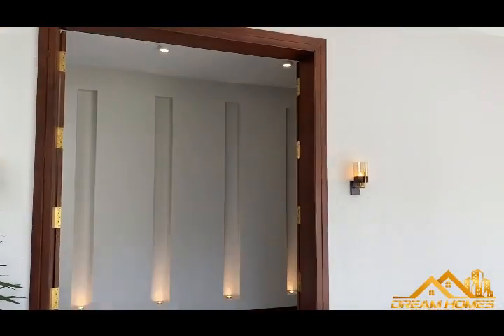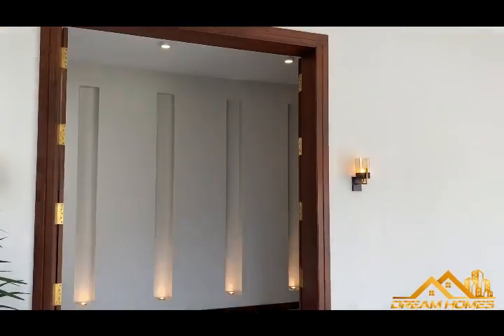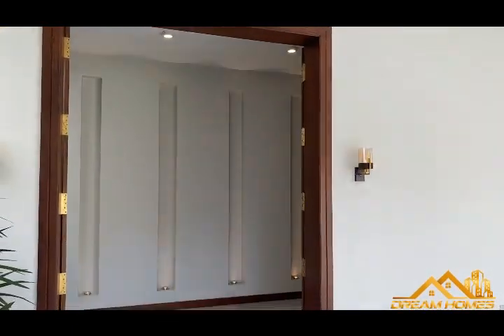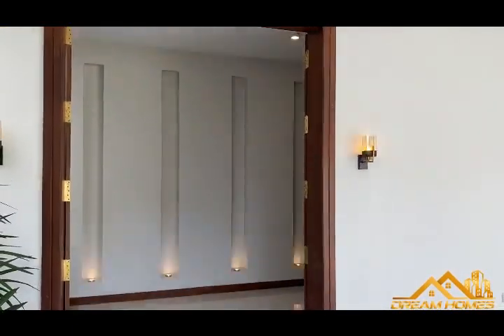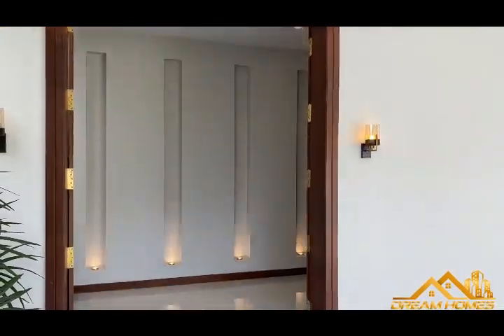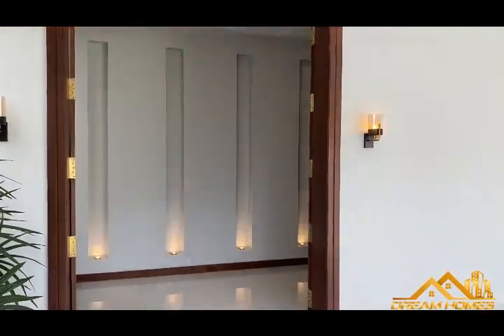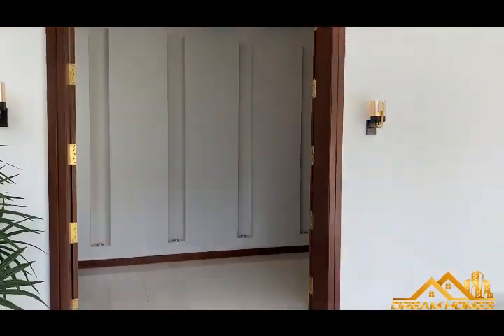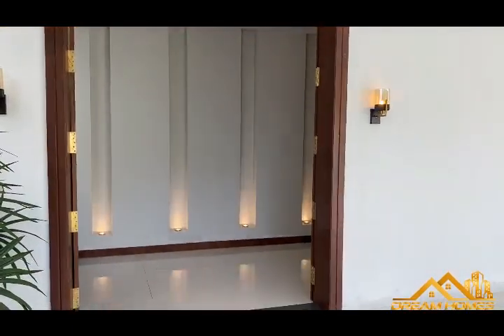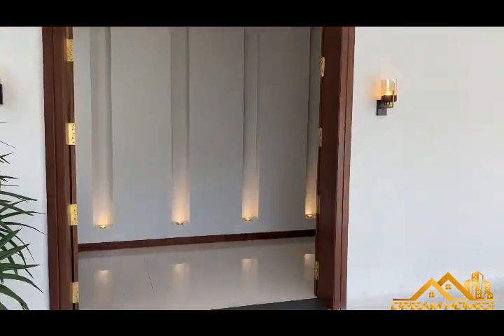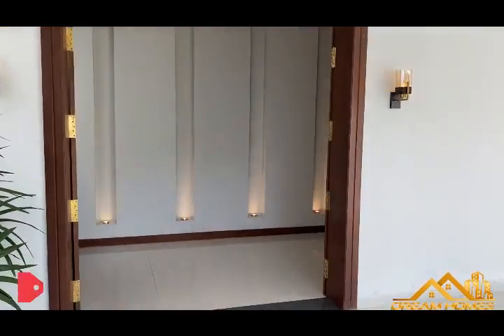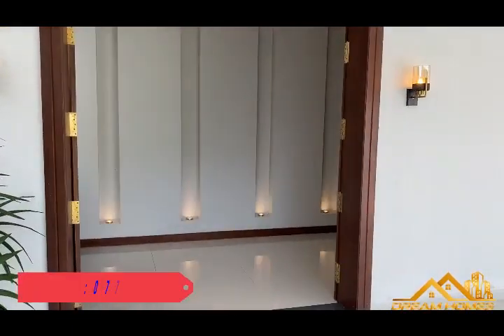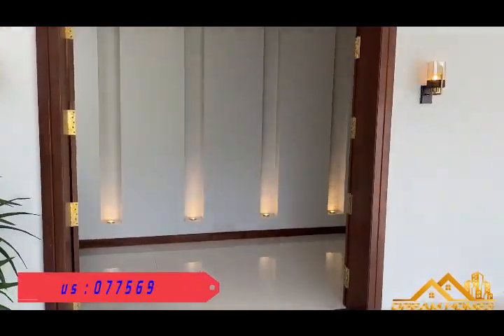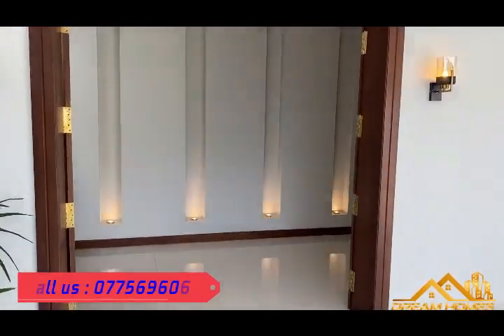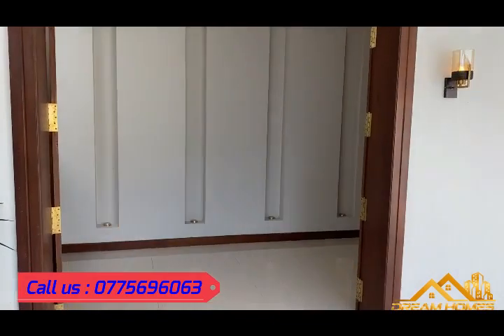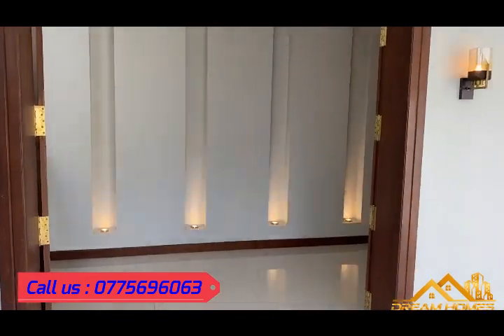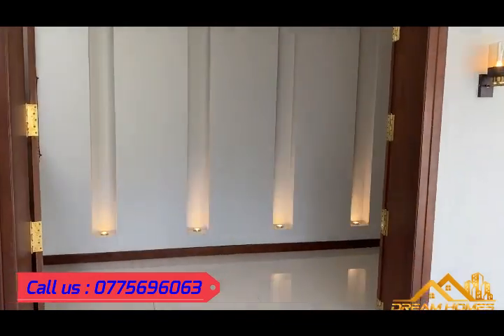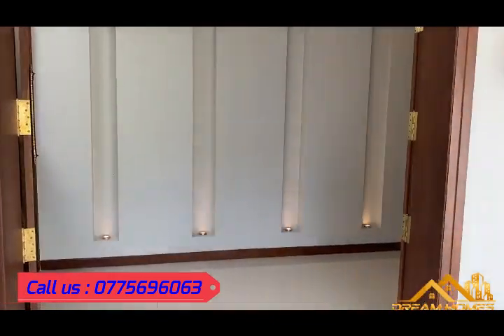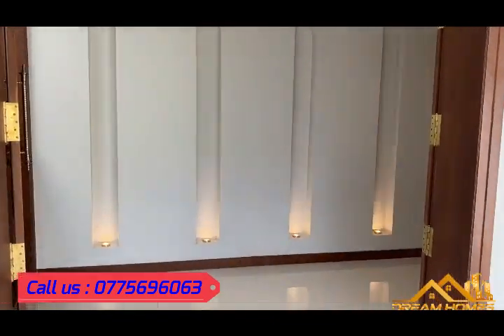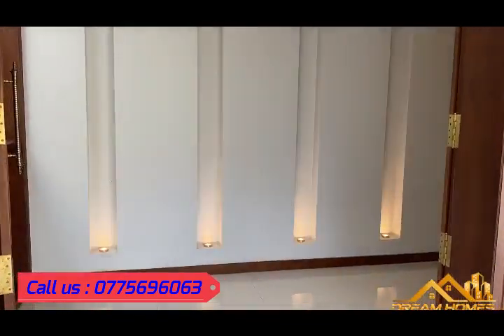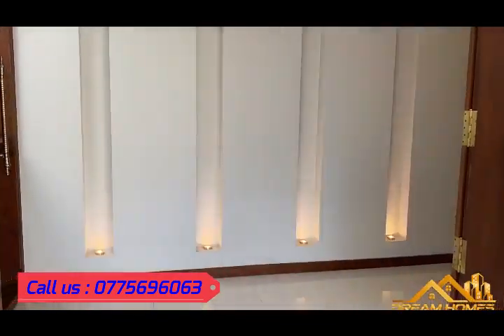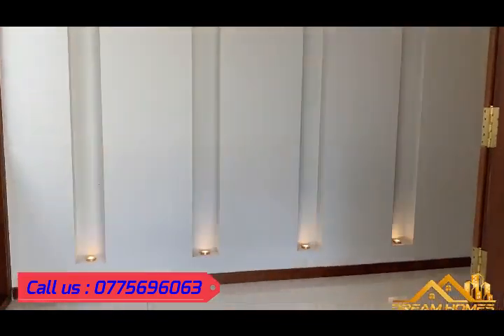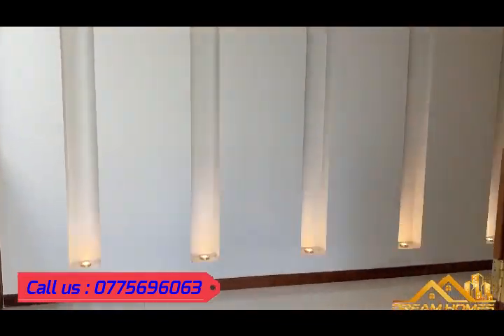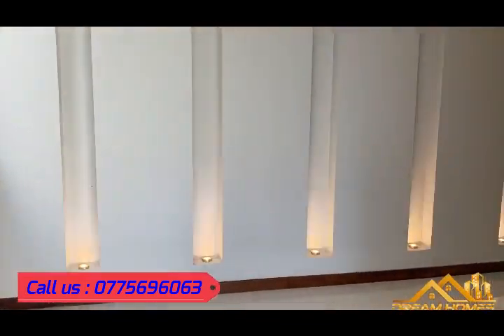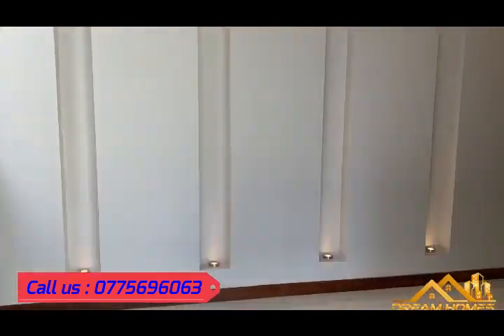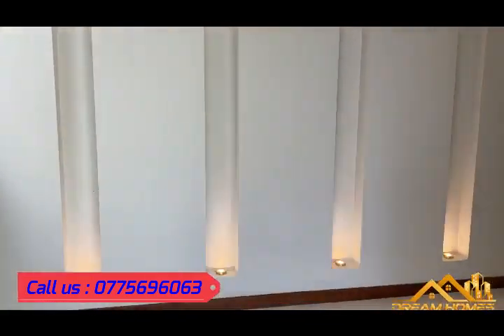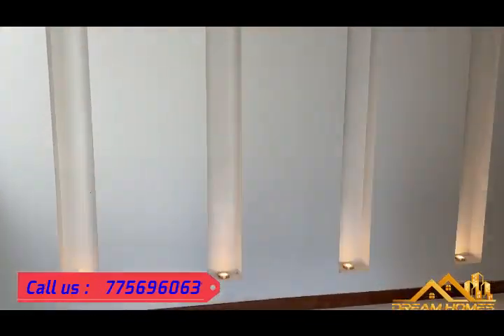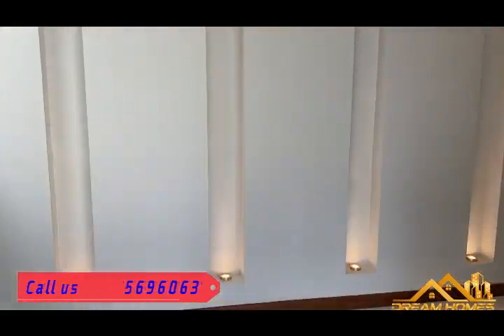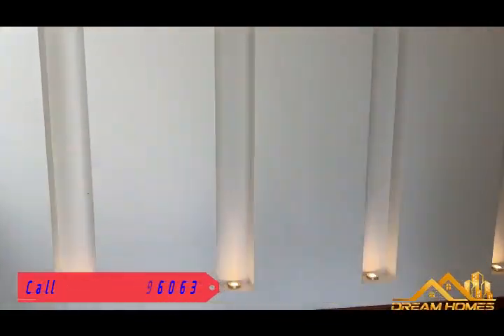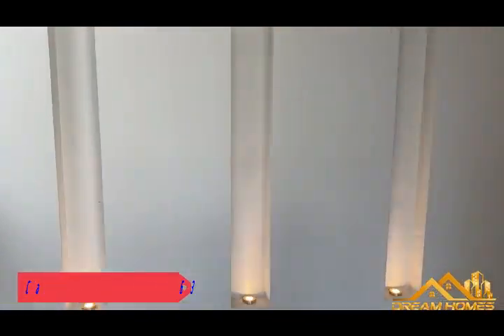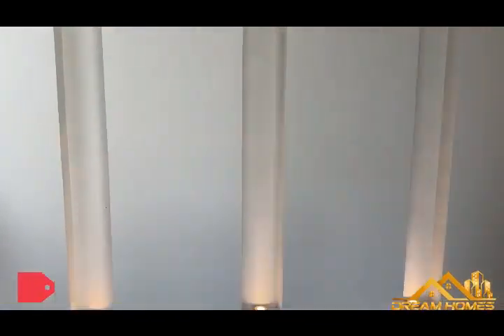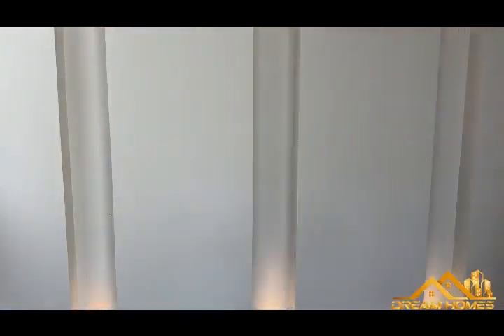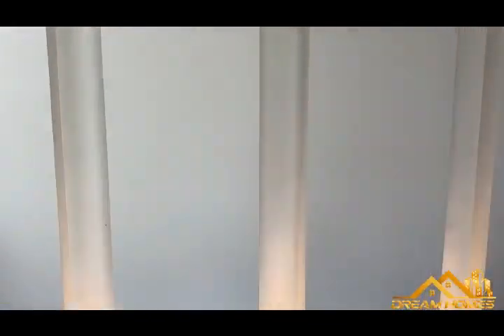Let me show you the inside. This is the main entrance — you get a nice welcoming feeling.